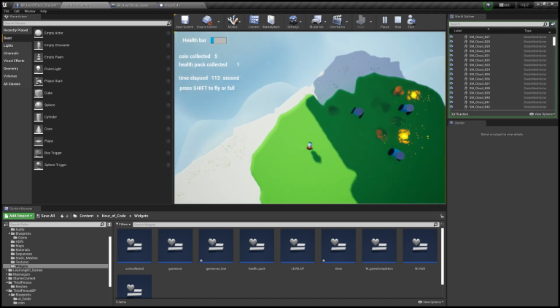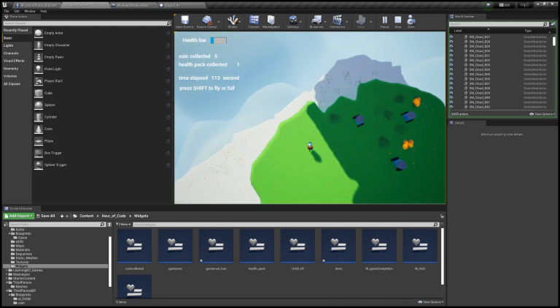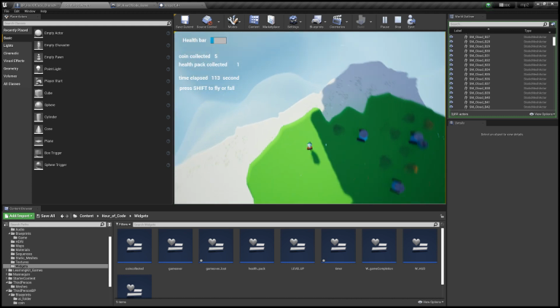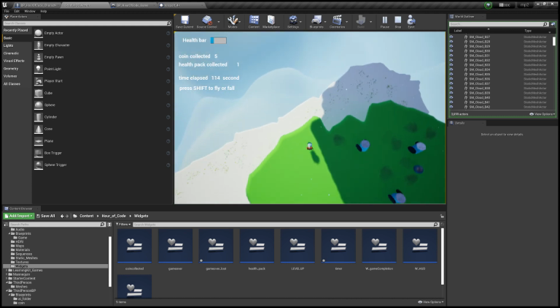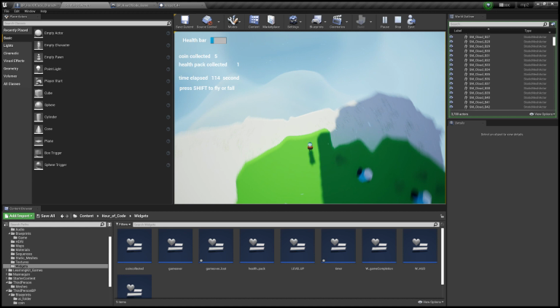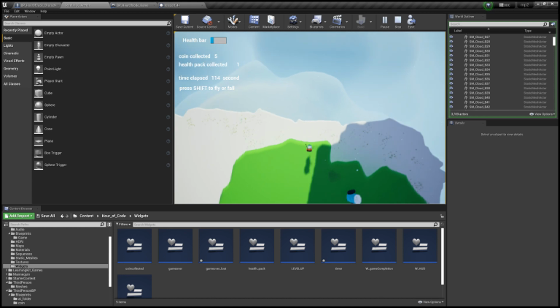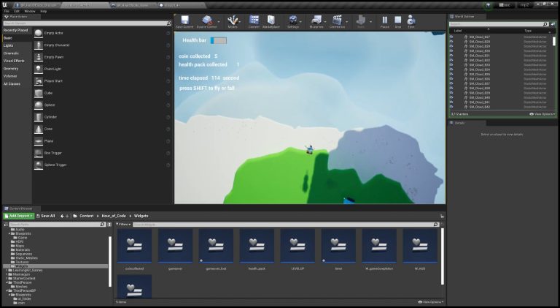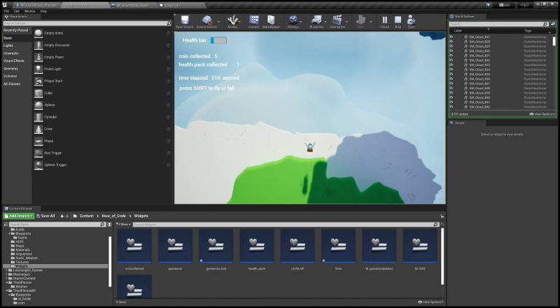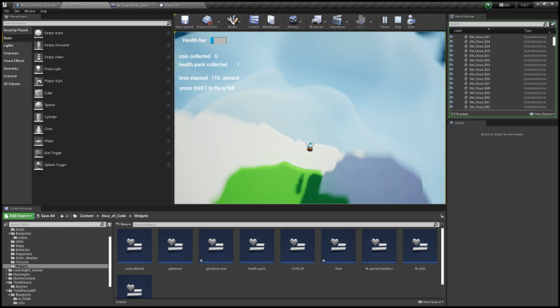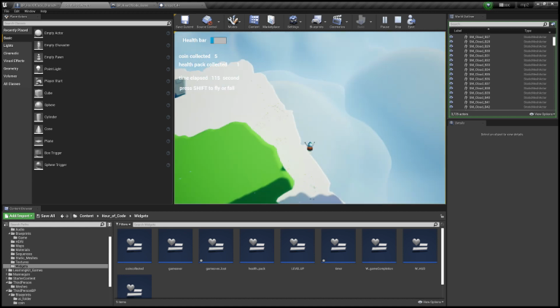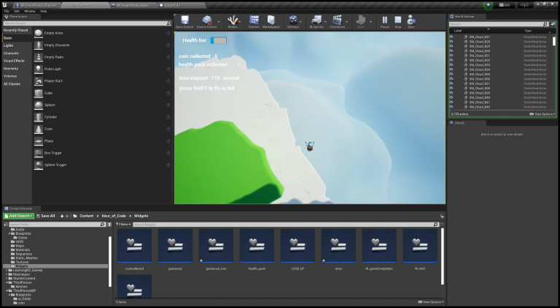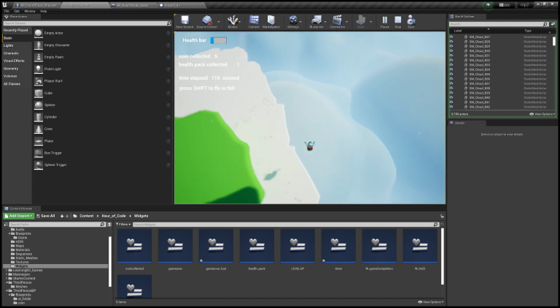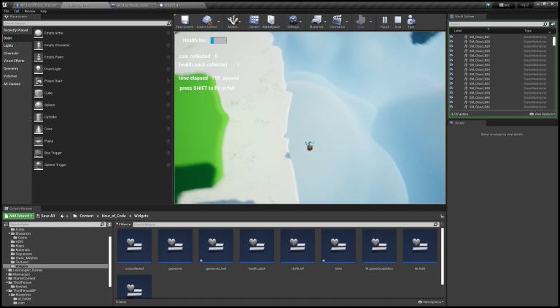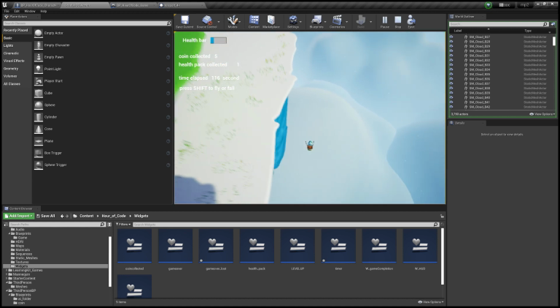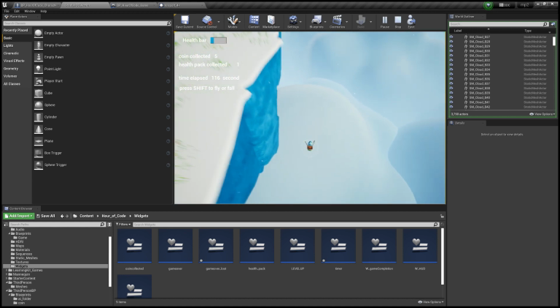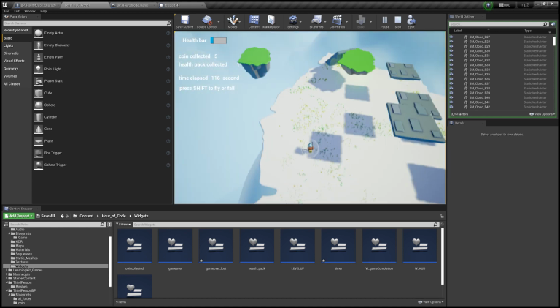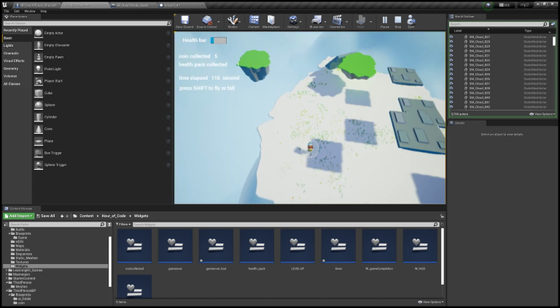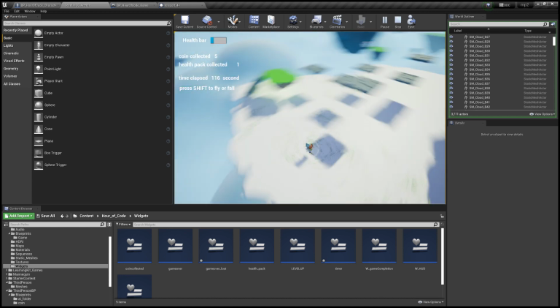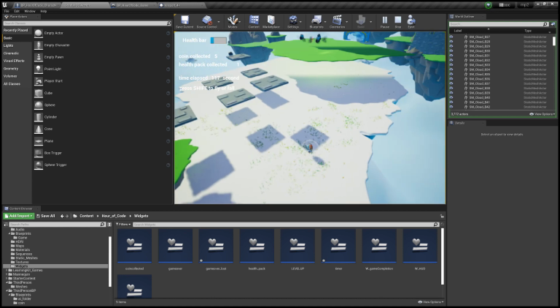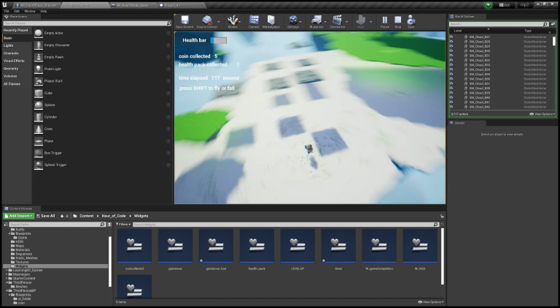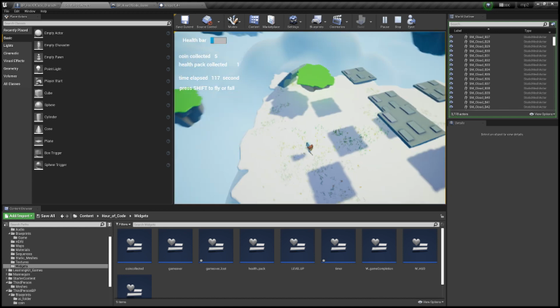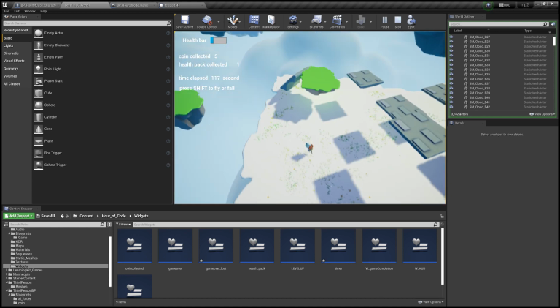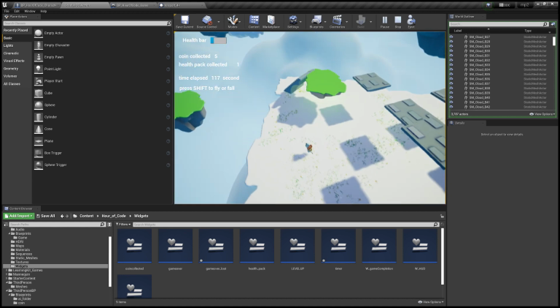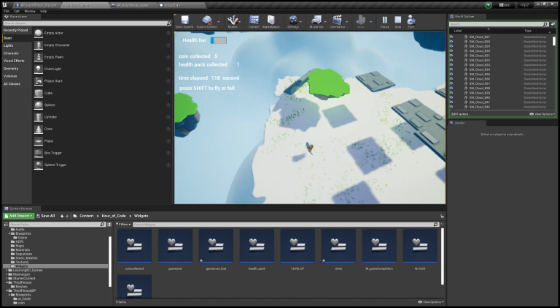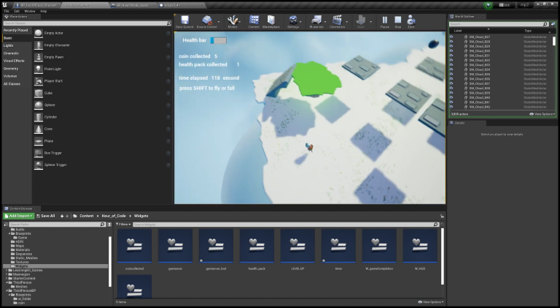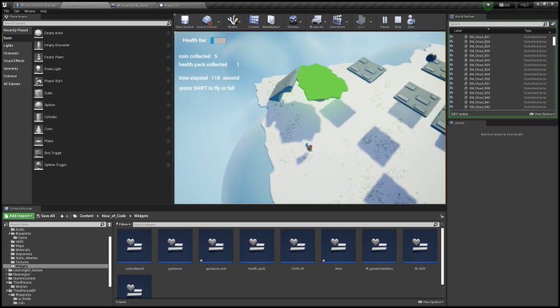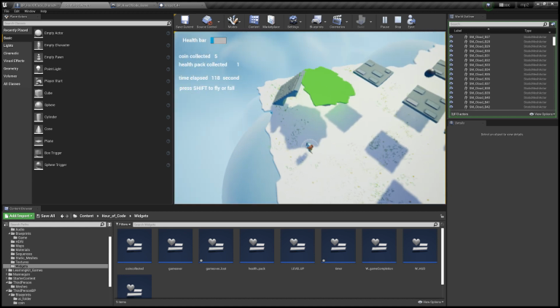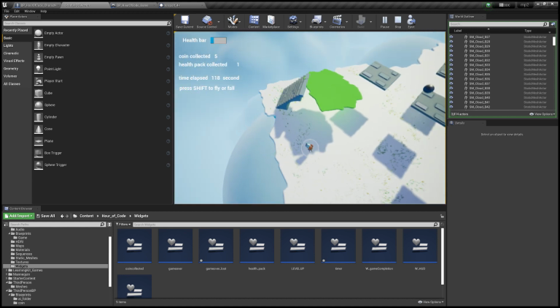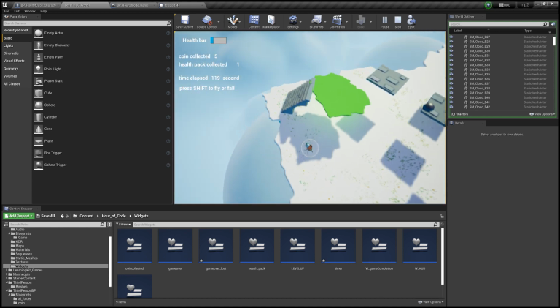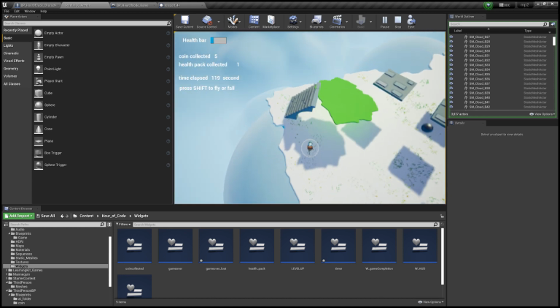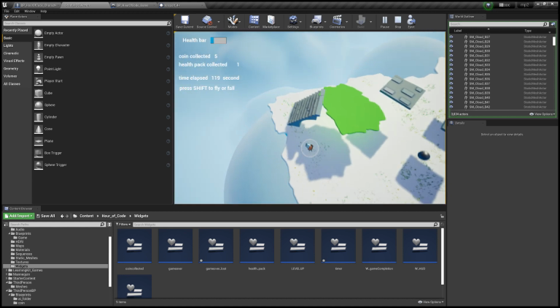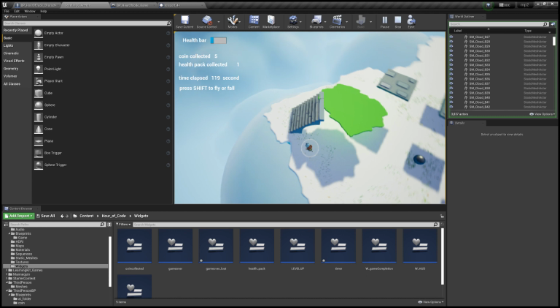If the player falls off the map, they will be sent back to the start location.